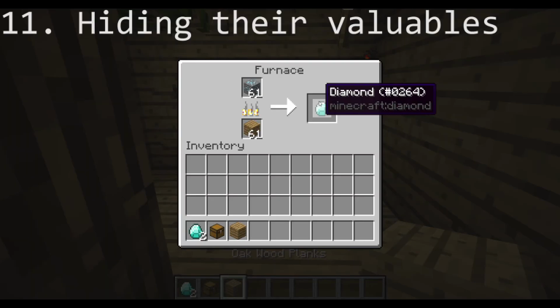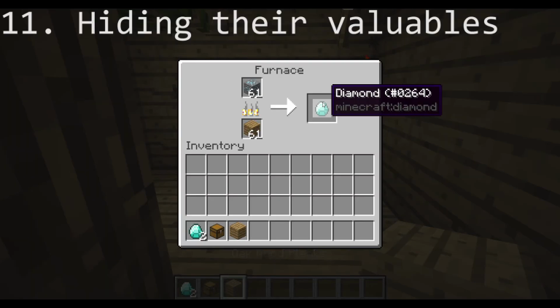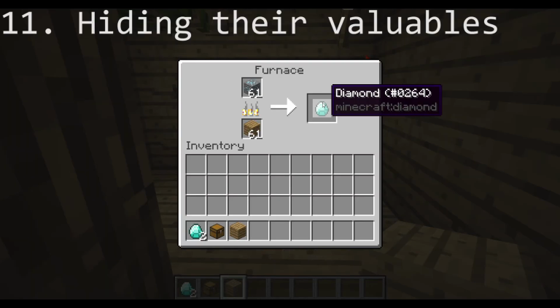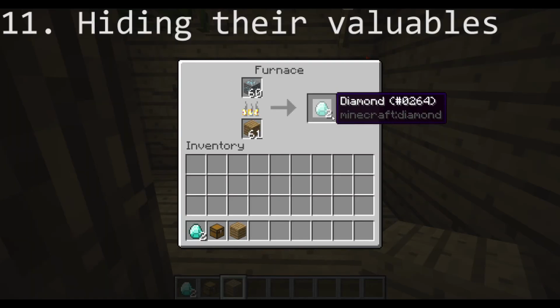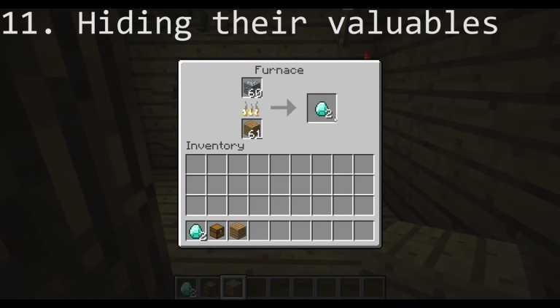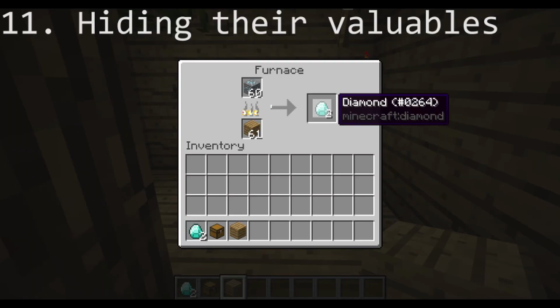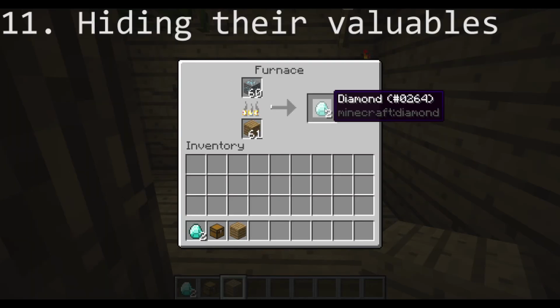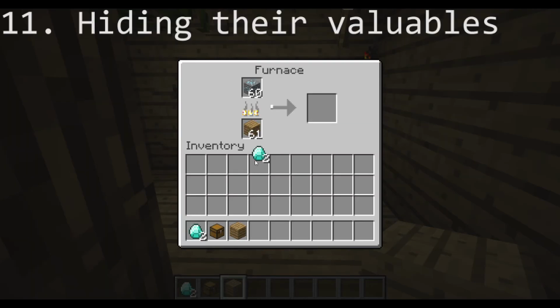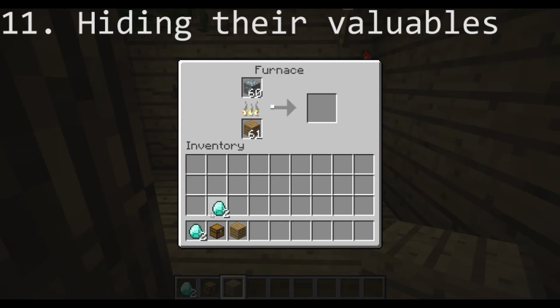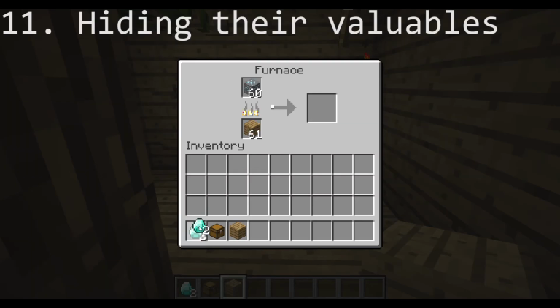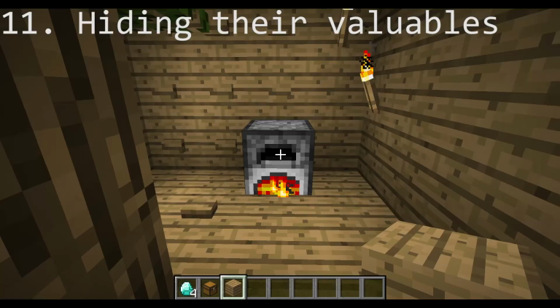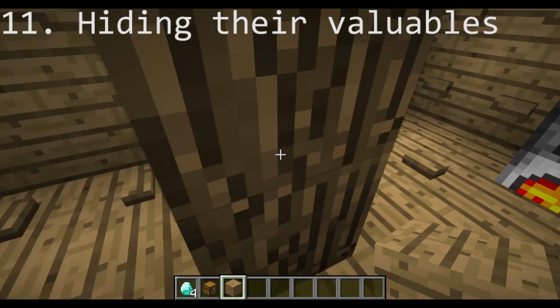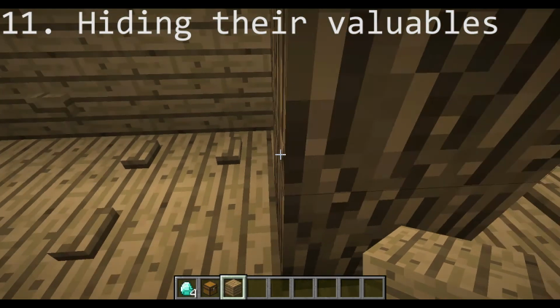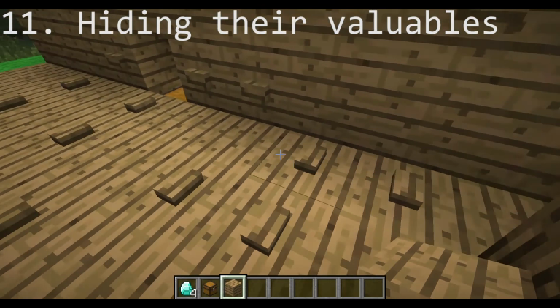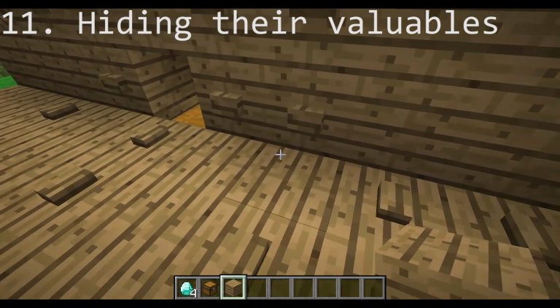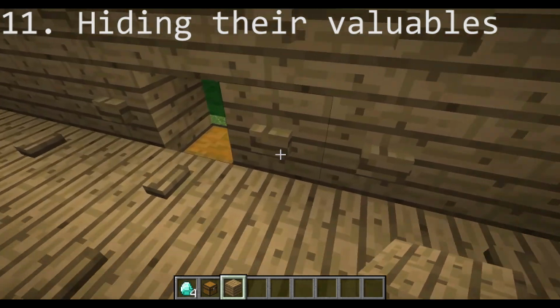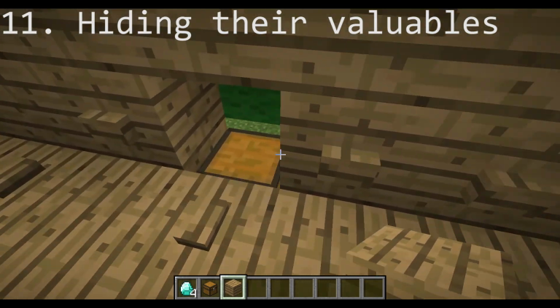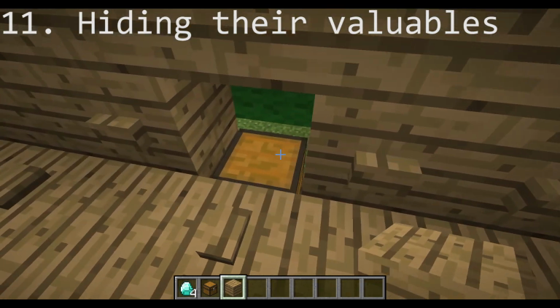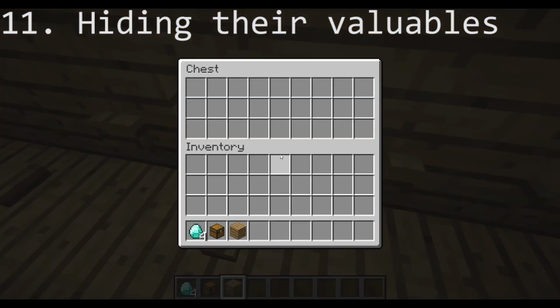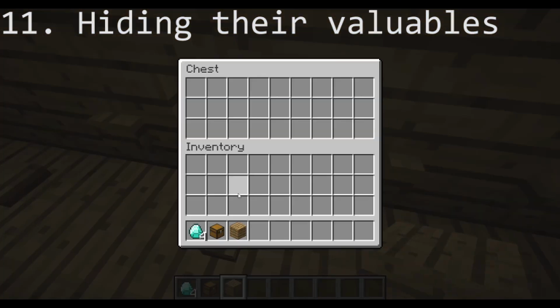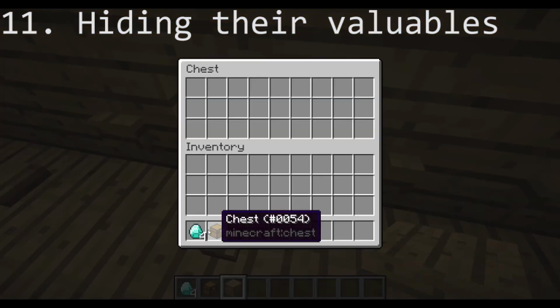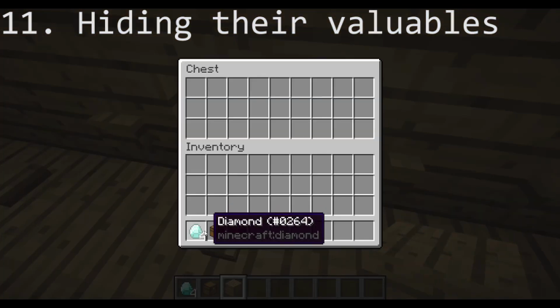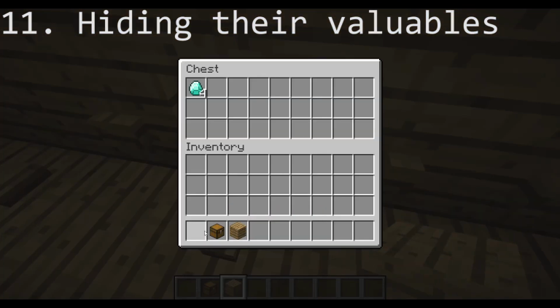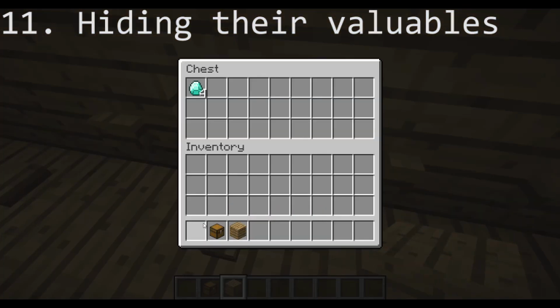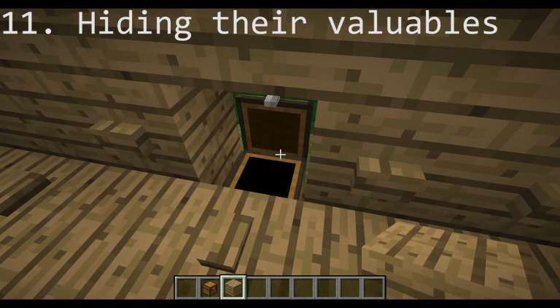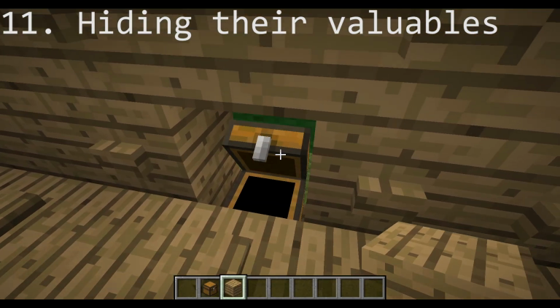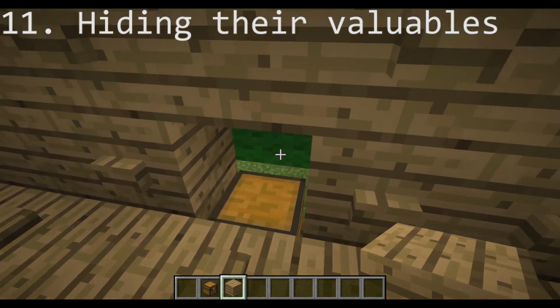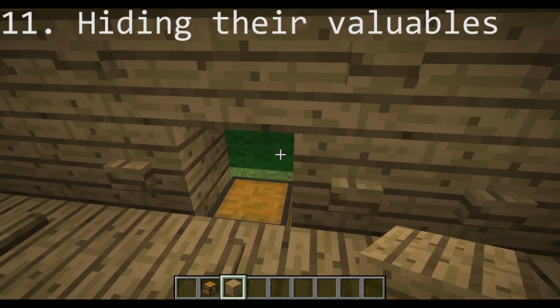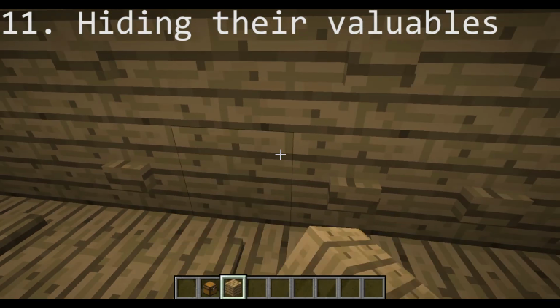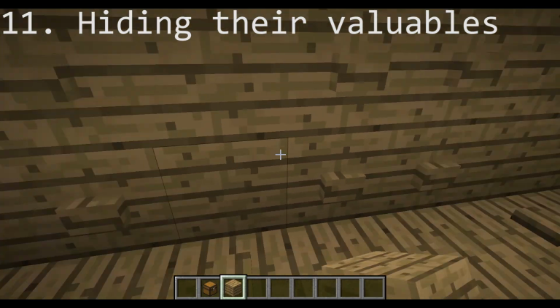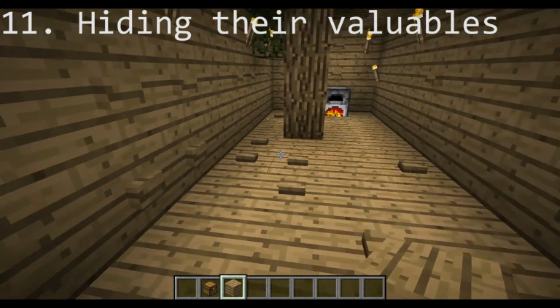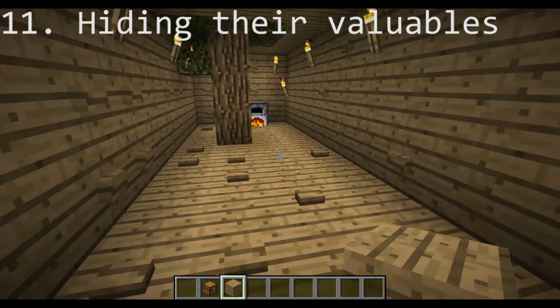Does your friend have a lot of valuables? What you can do is take them and then hide them in a secret chest somewhere.